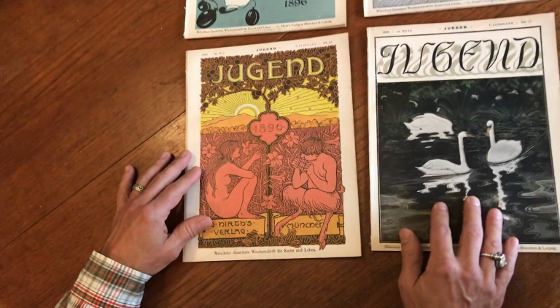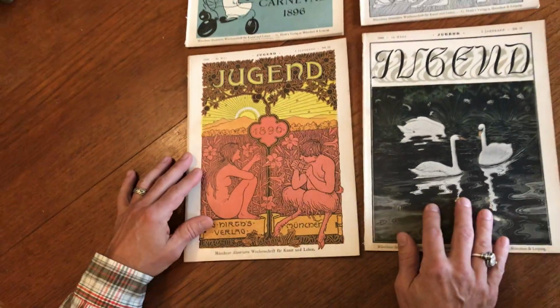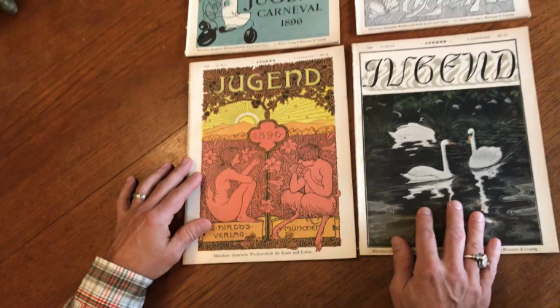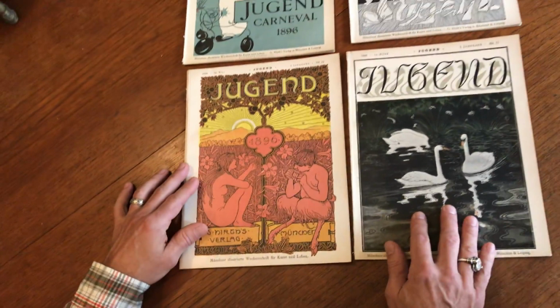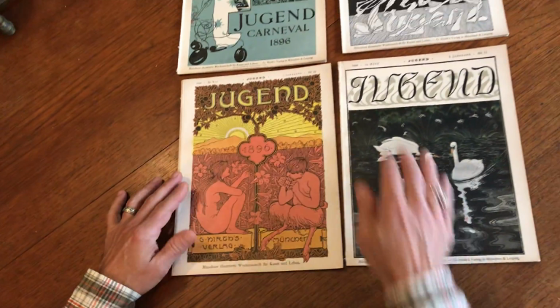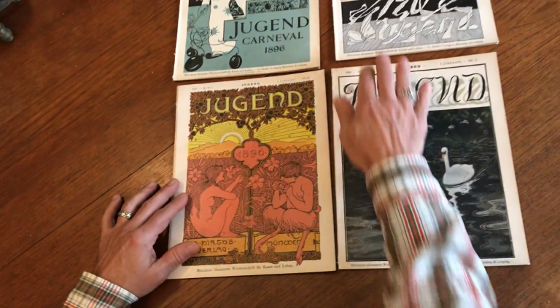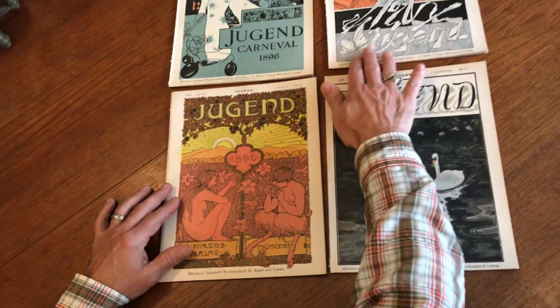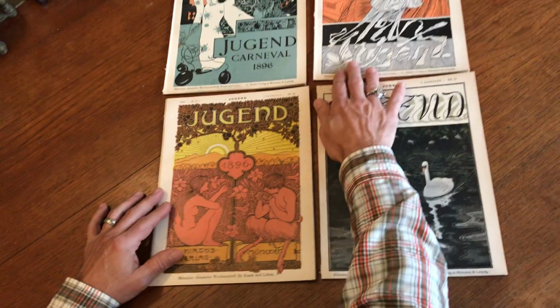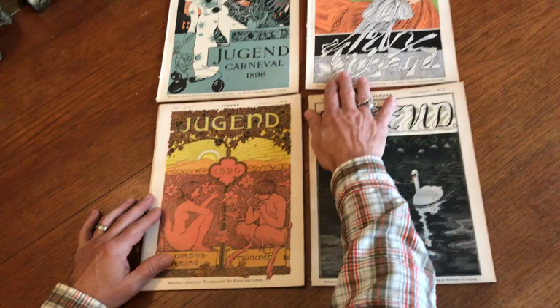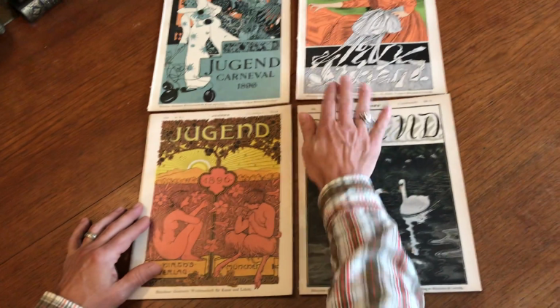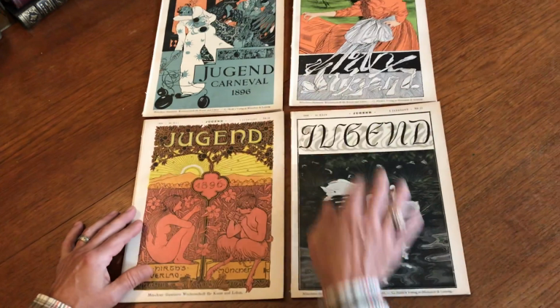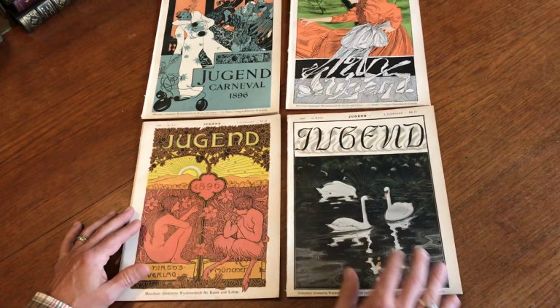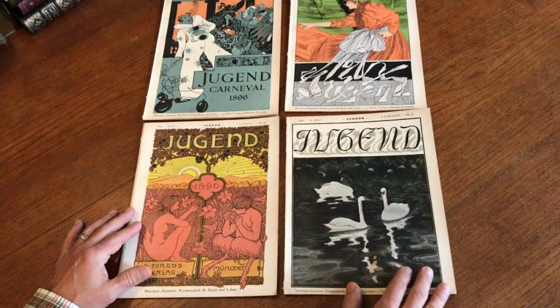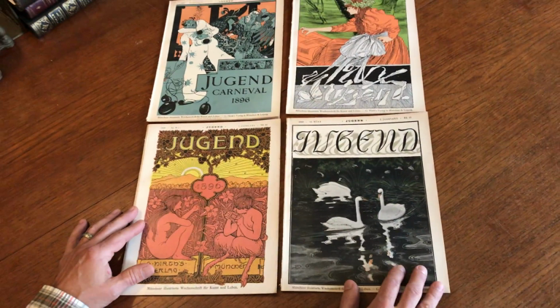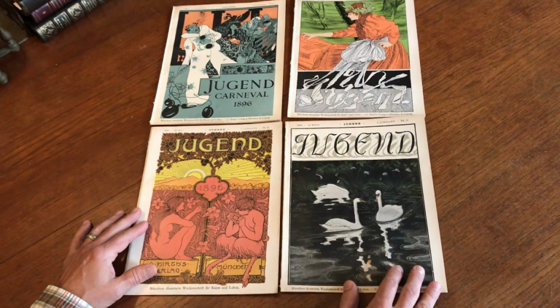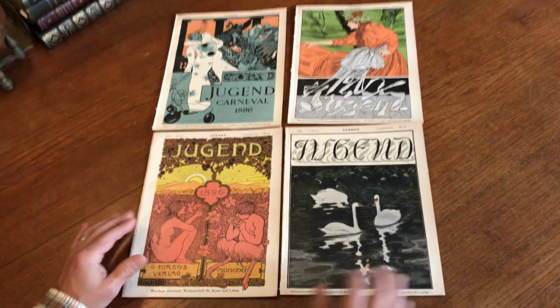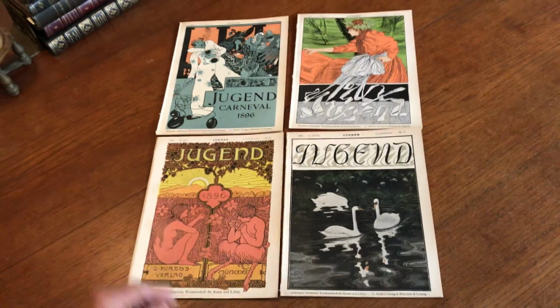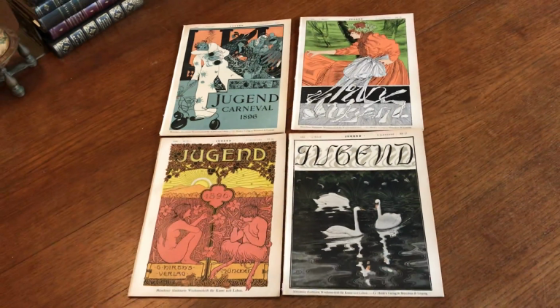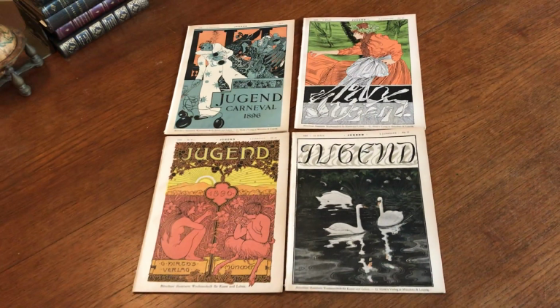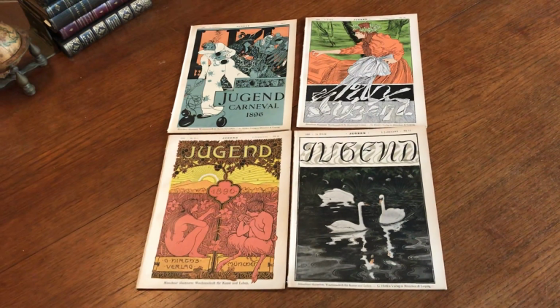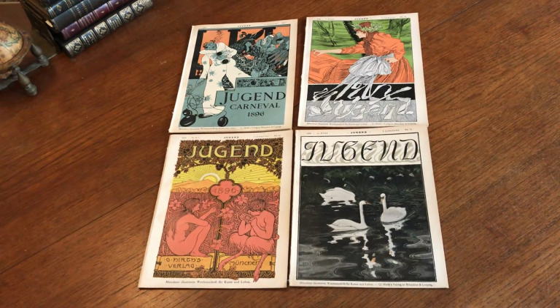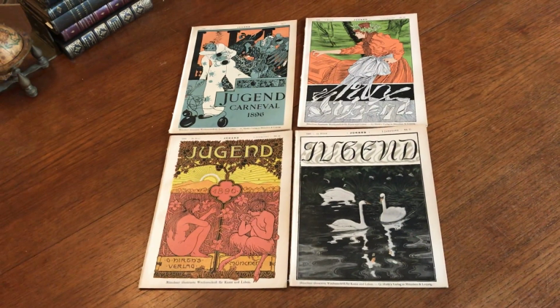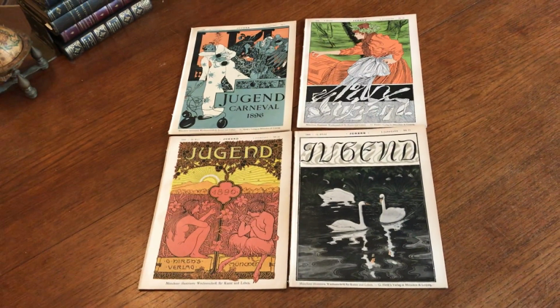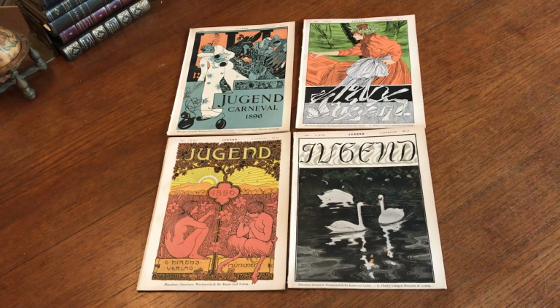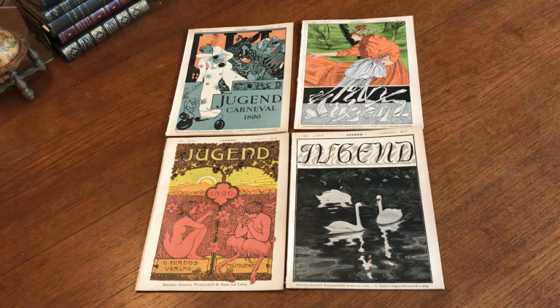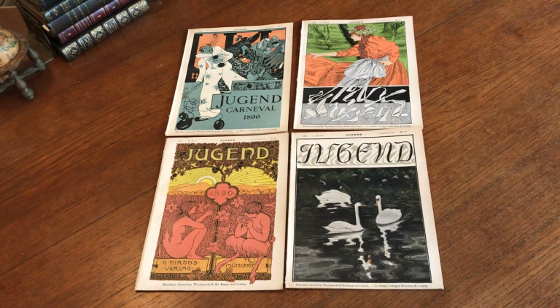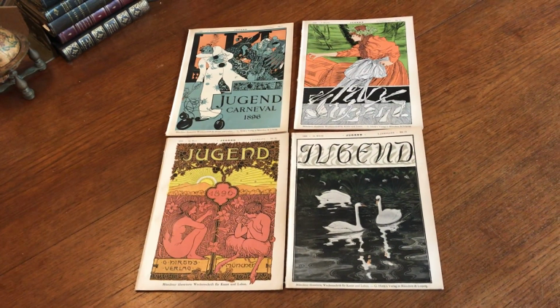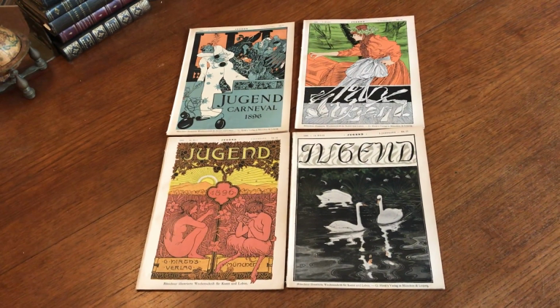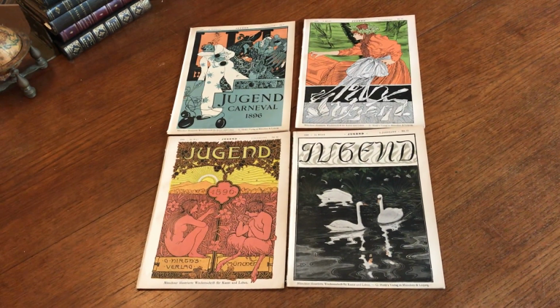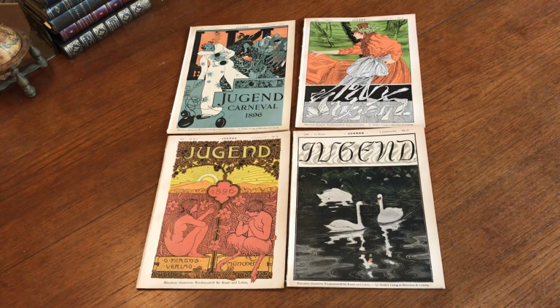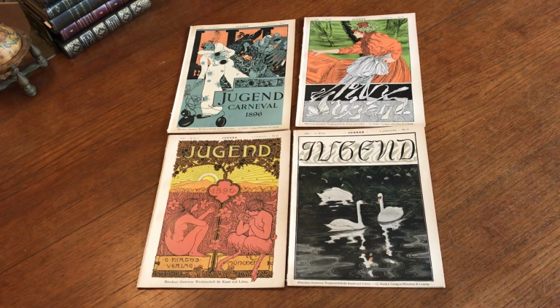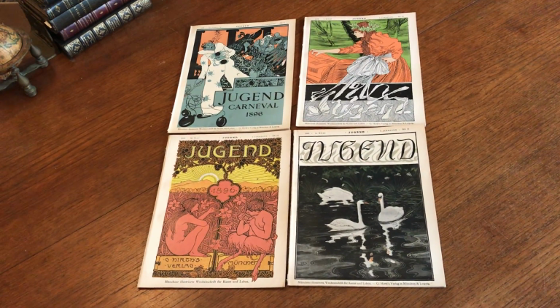This lot of four Jugend's is available online now from me, Brian DeMambro.